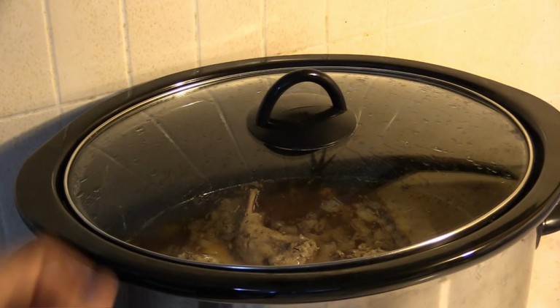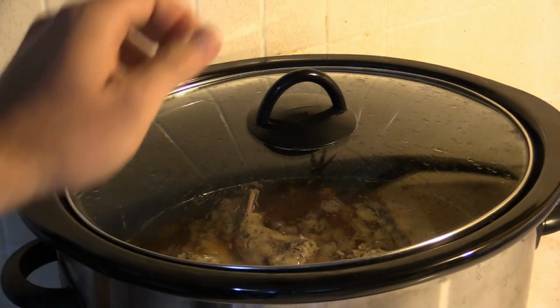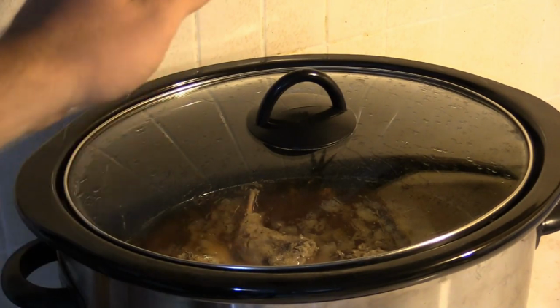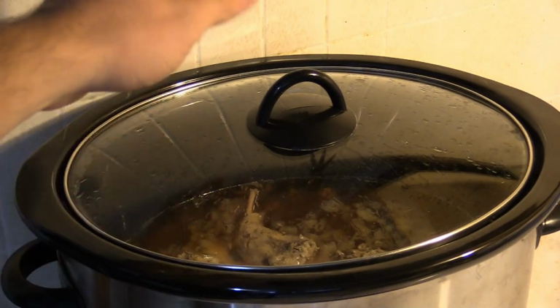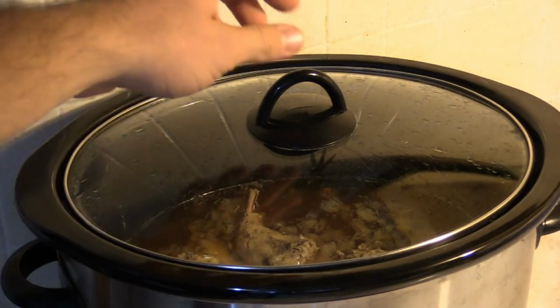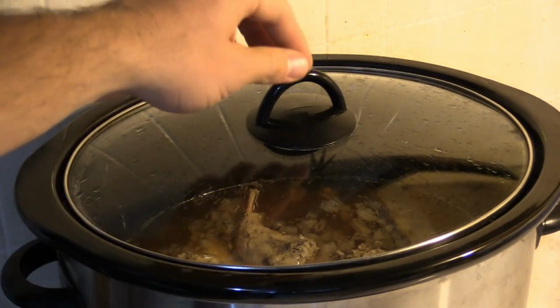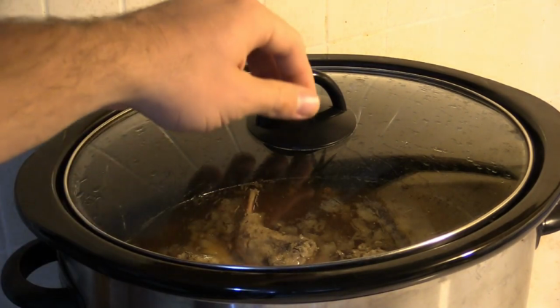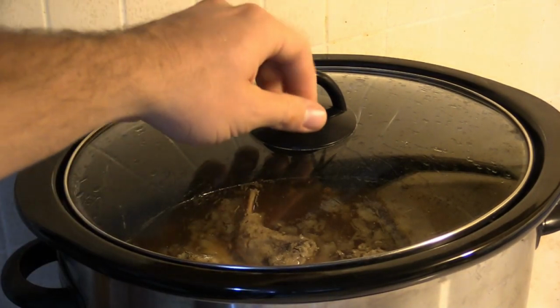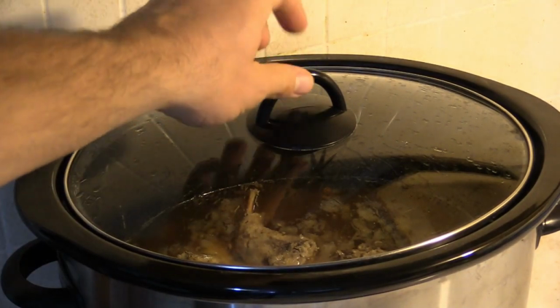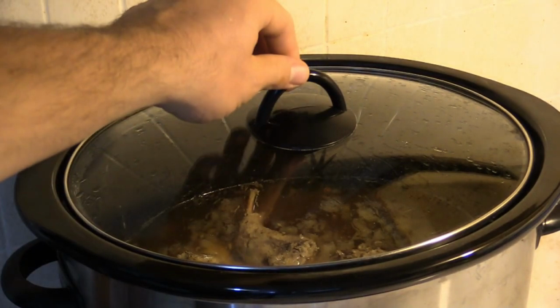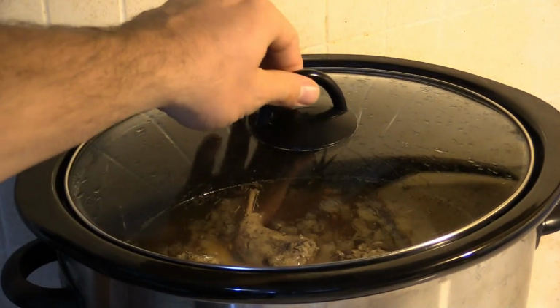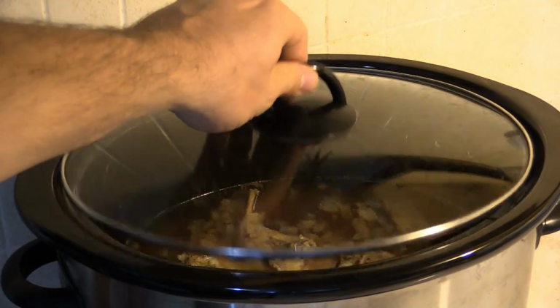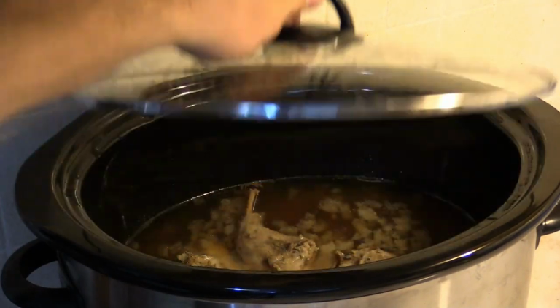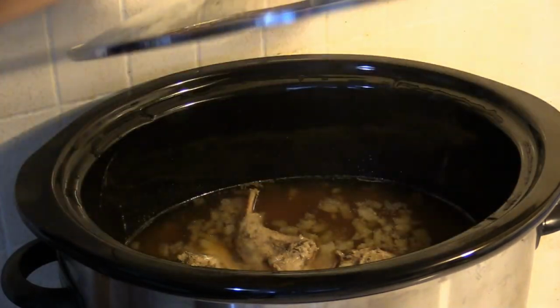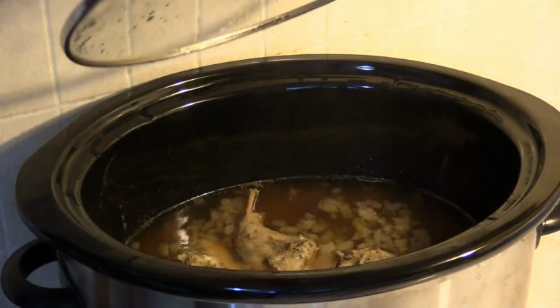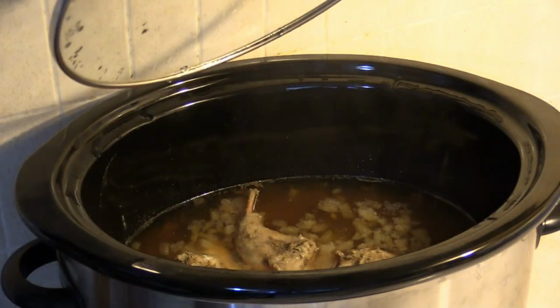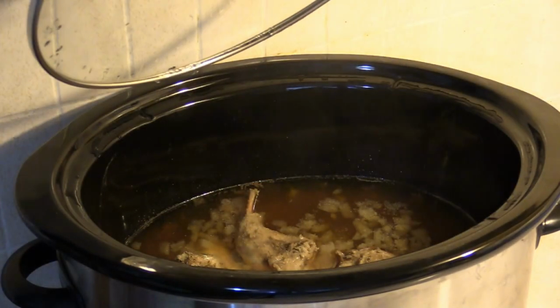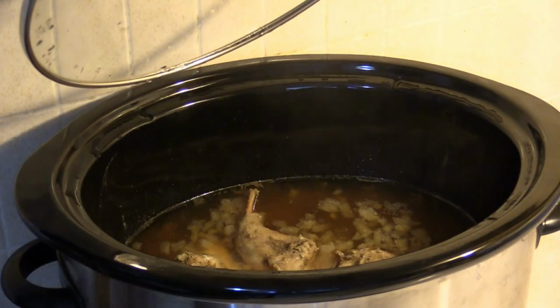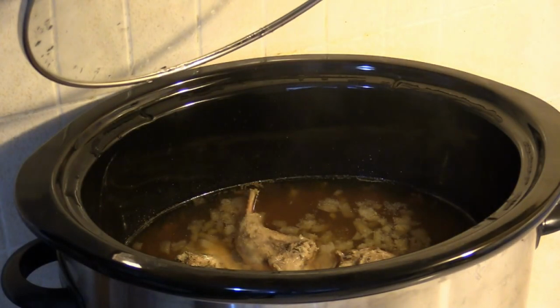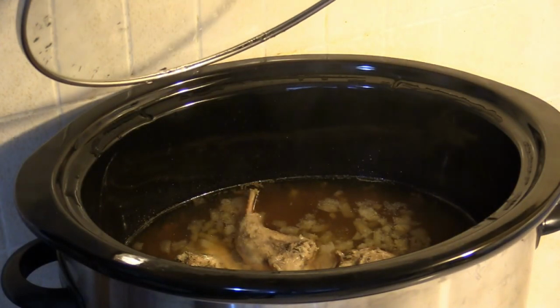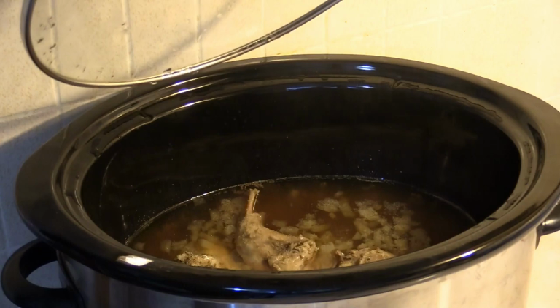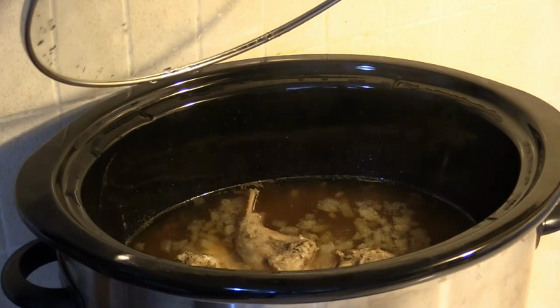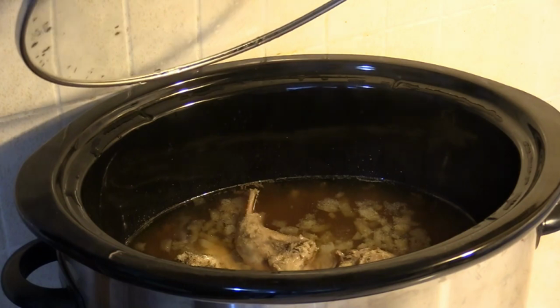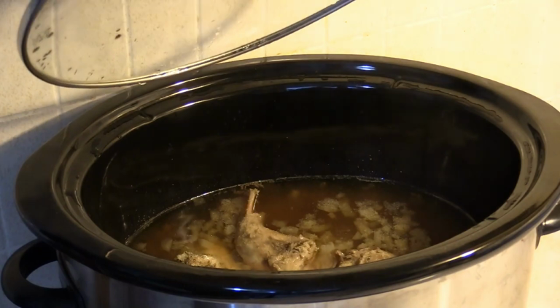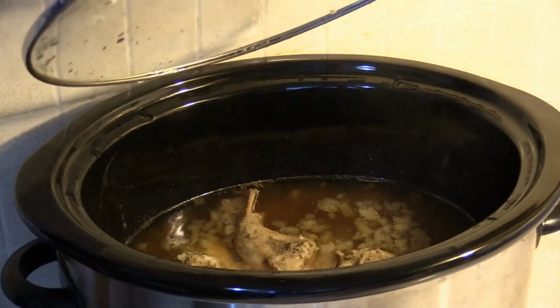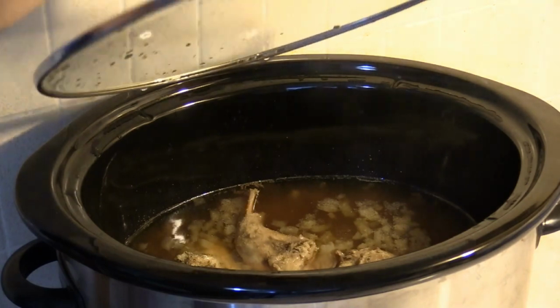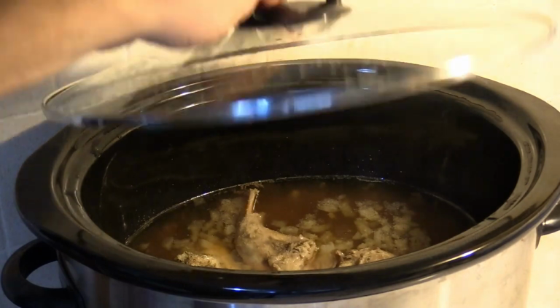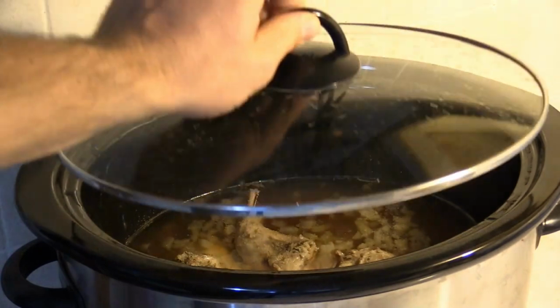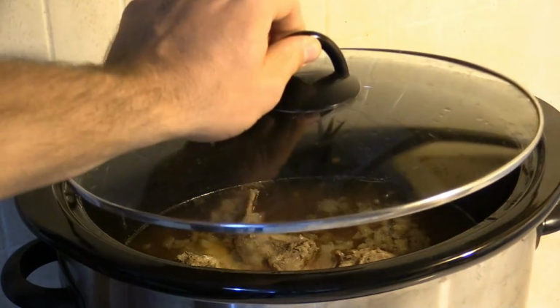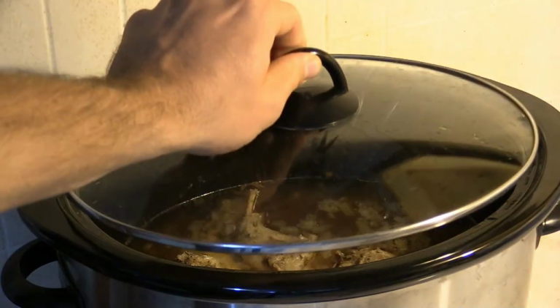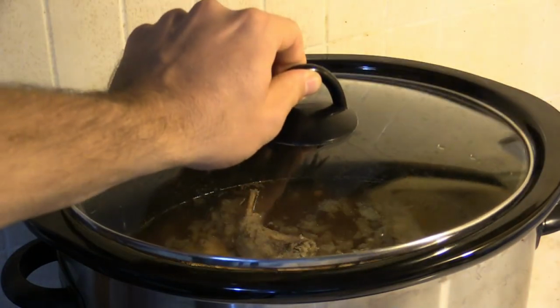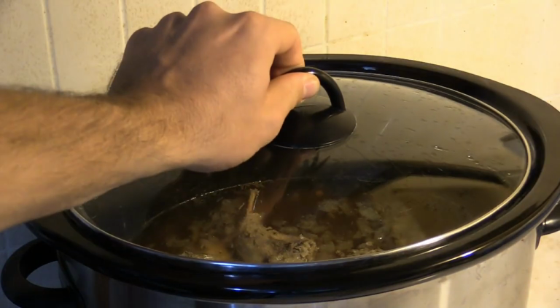Only about three and a half hours to go, guys, and it looks and smells great.